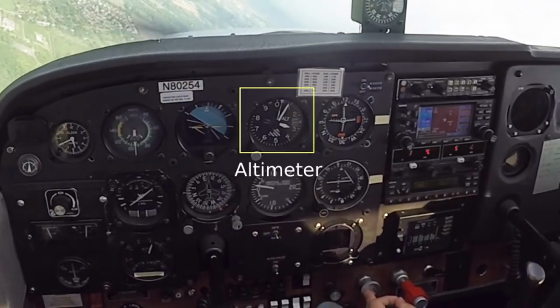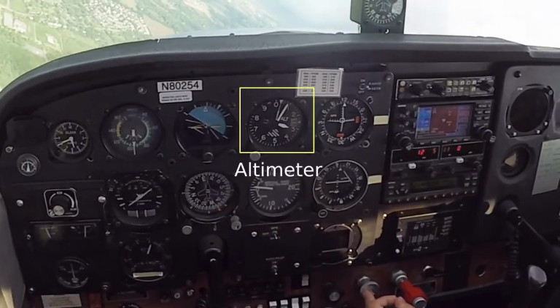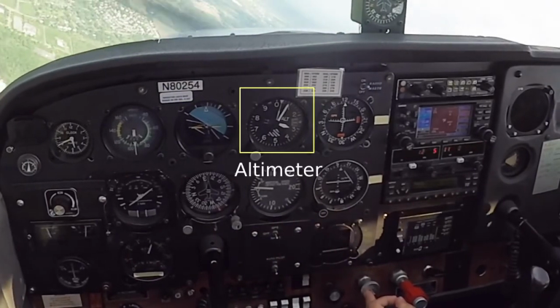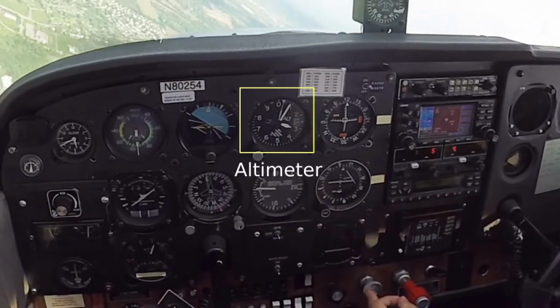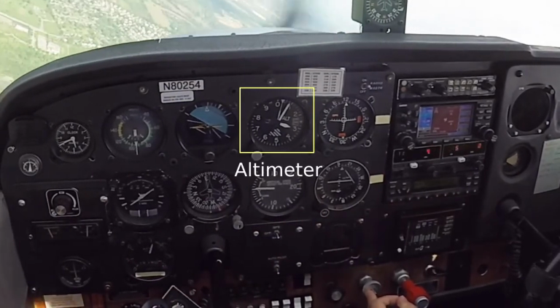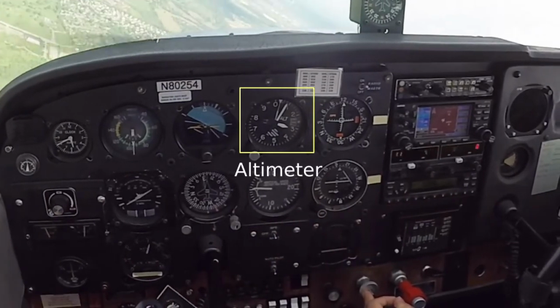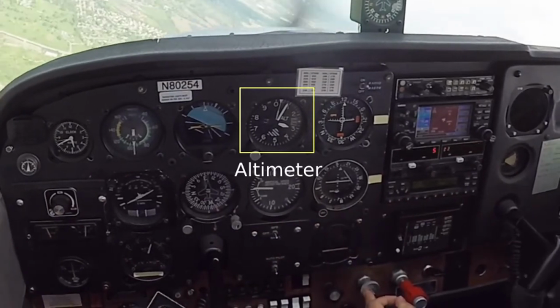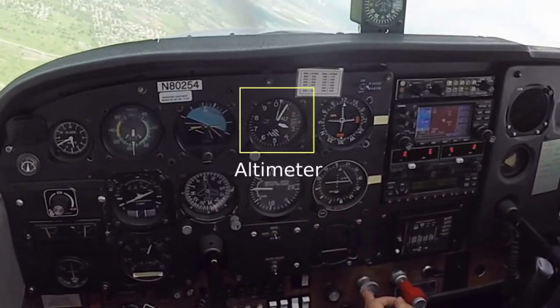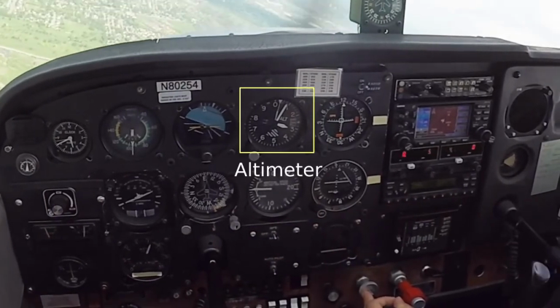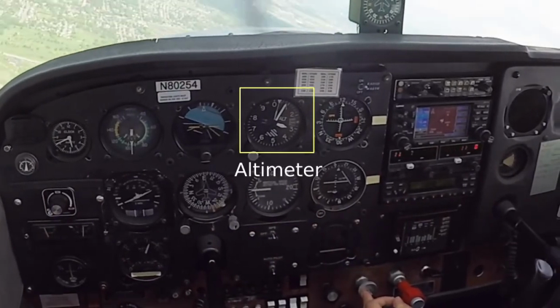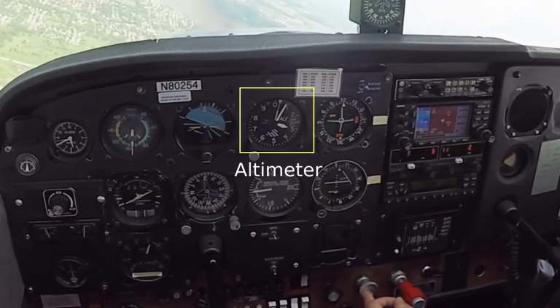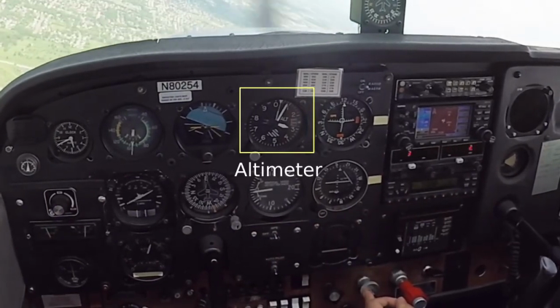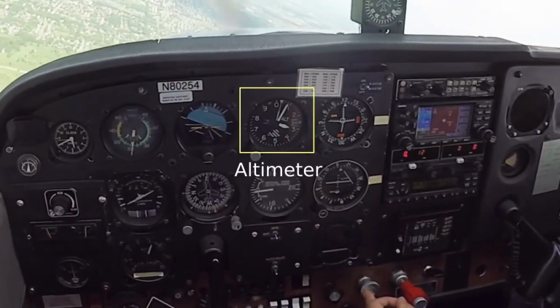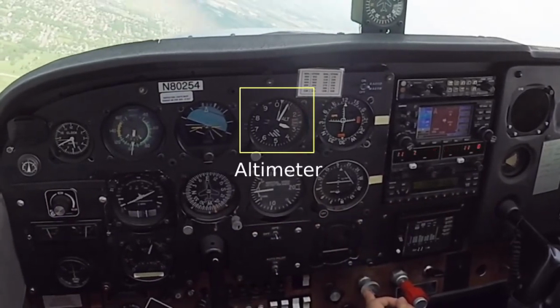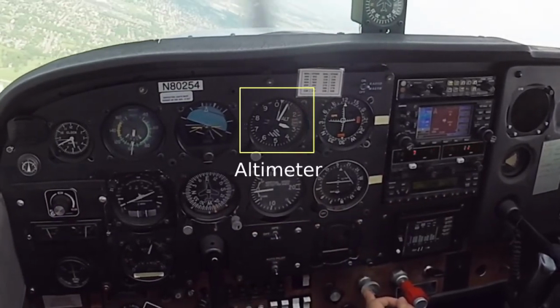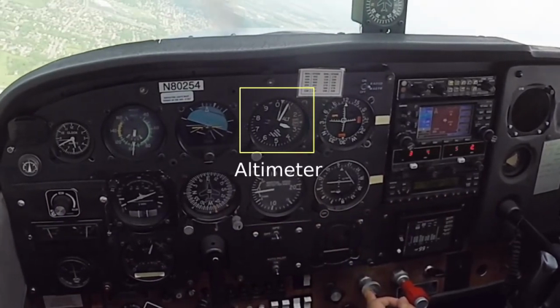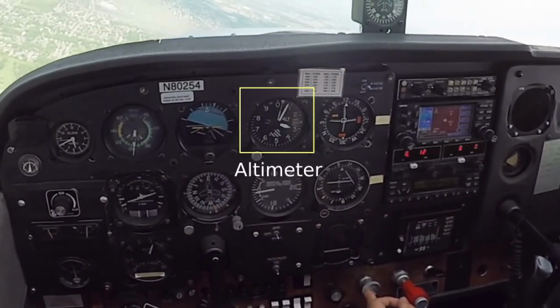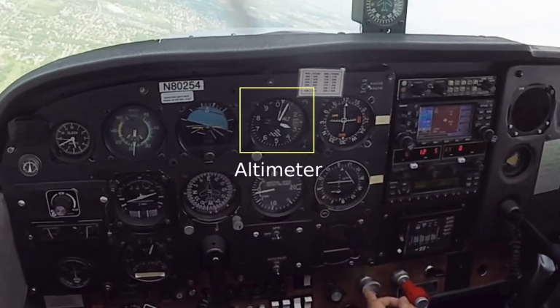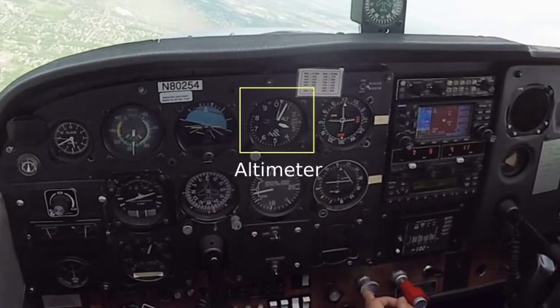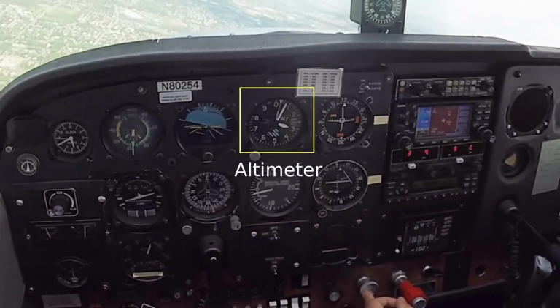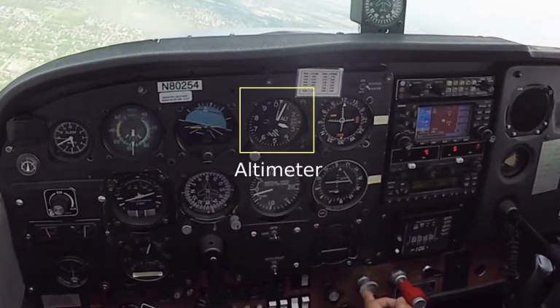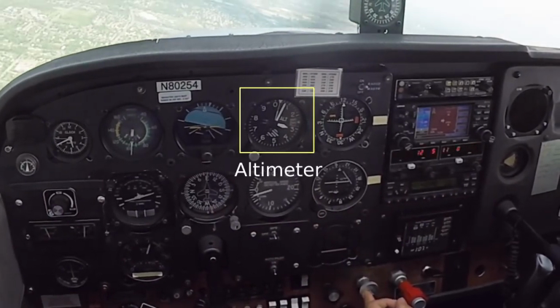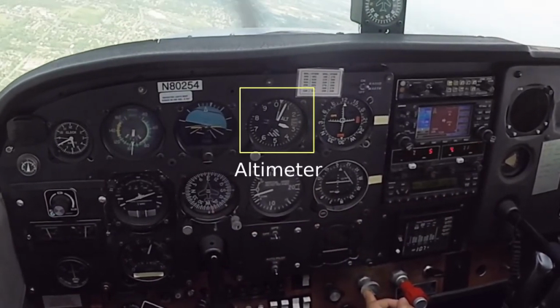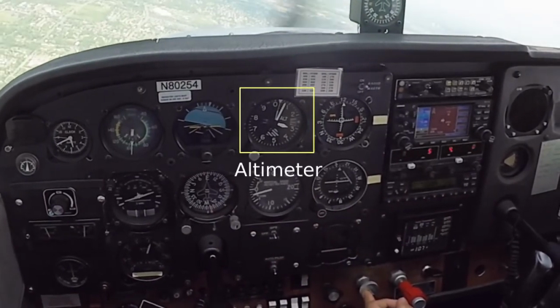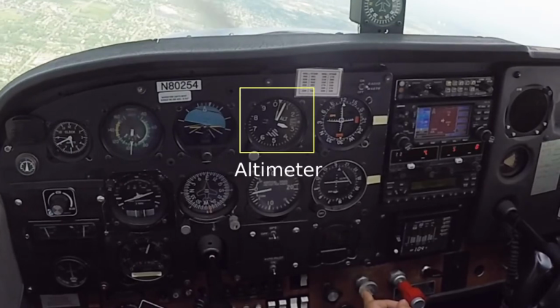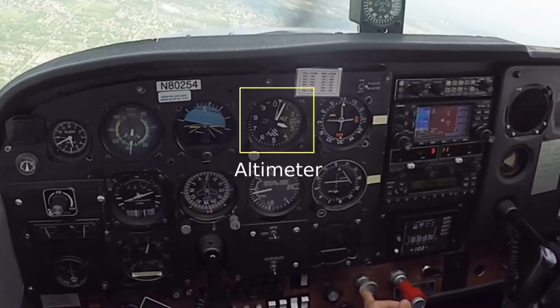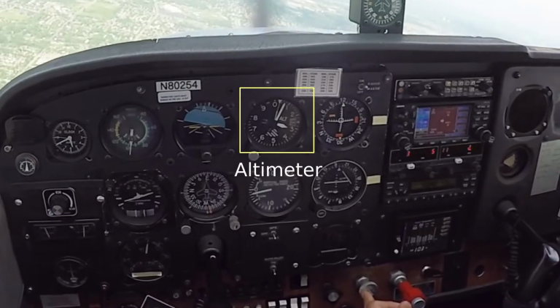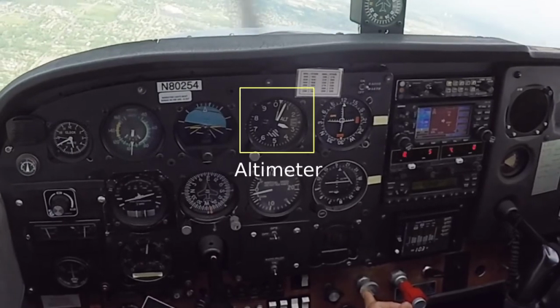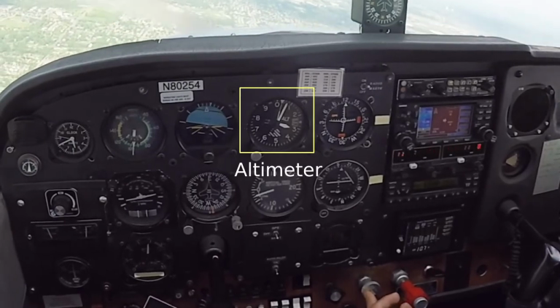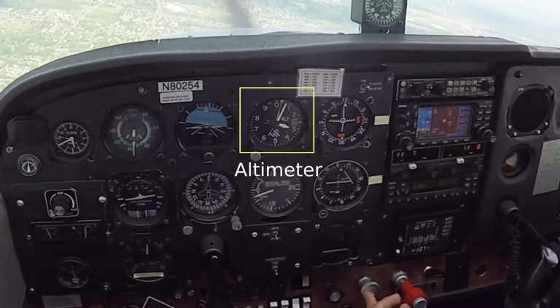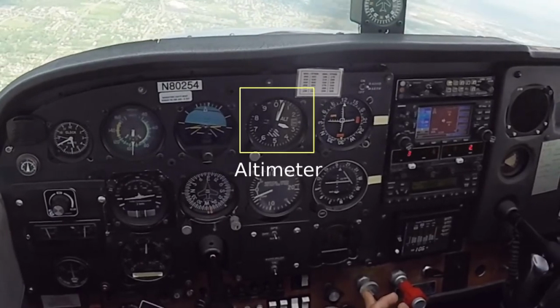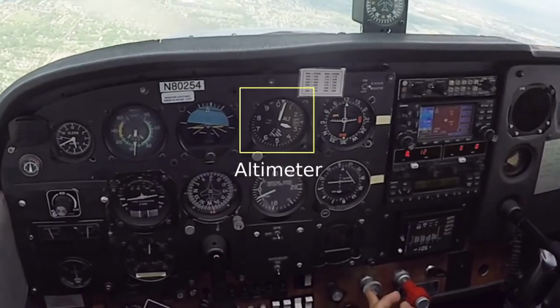The altimeter reads like a clock. Its short hand points at thousands of feet, and its long hand points at hundreds of feet.